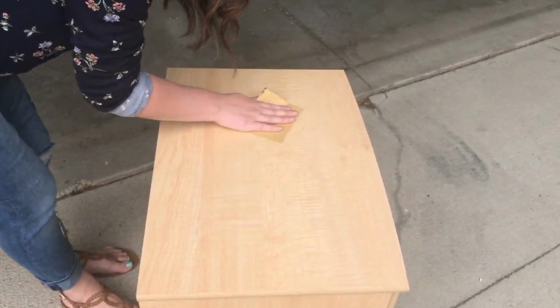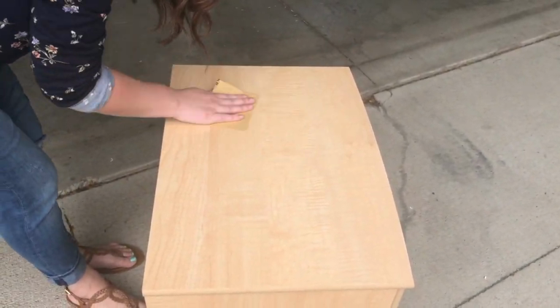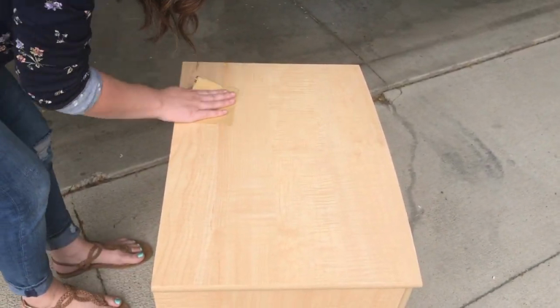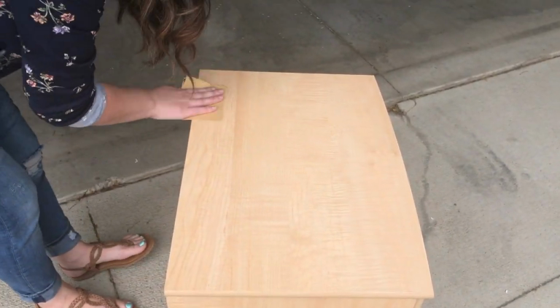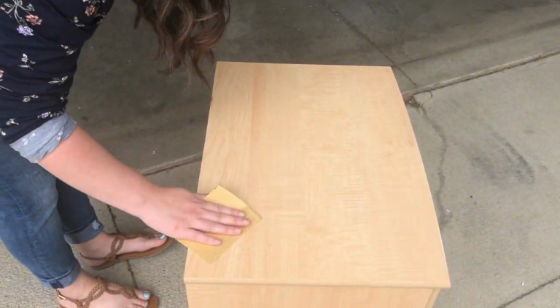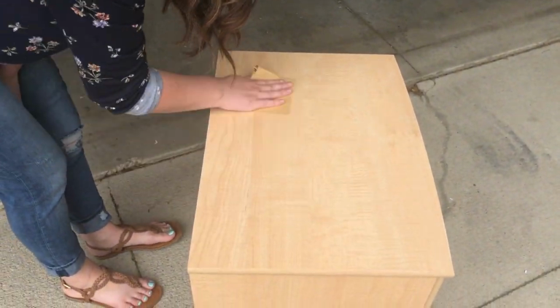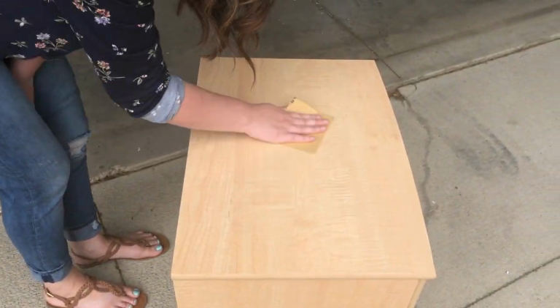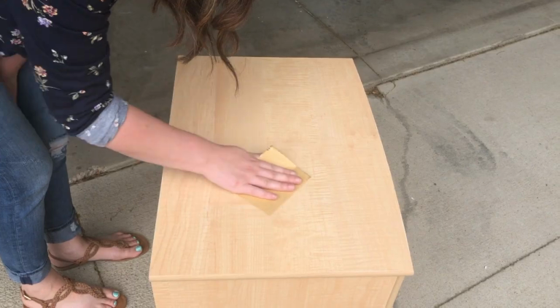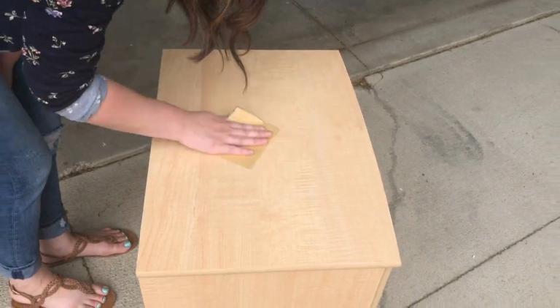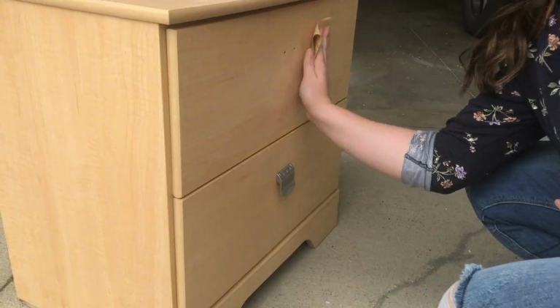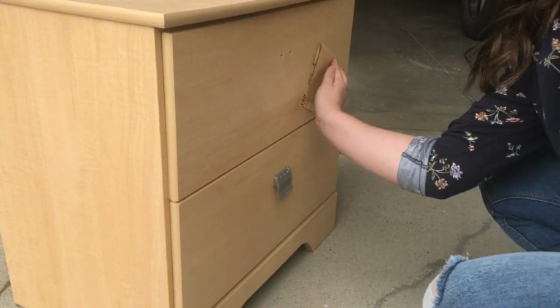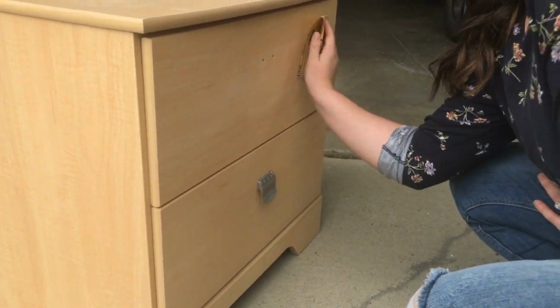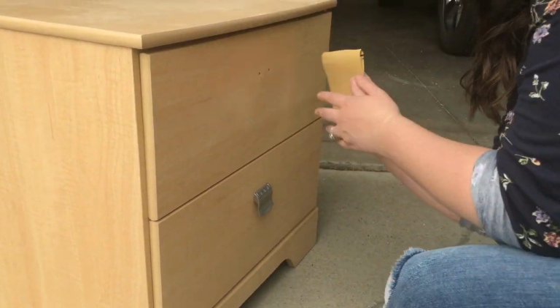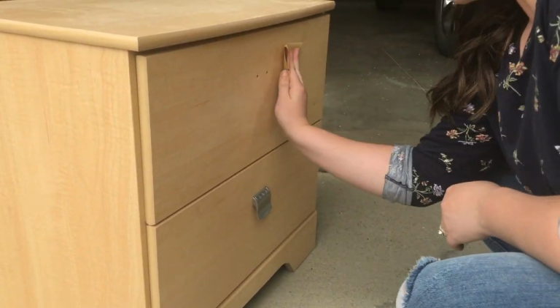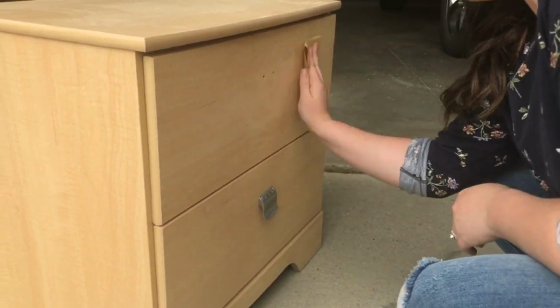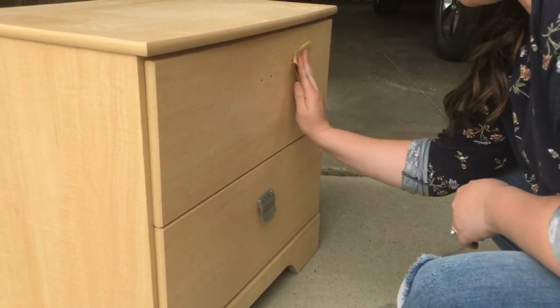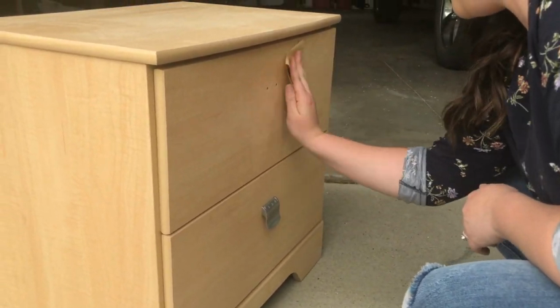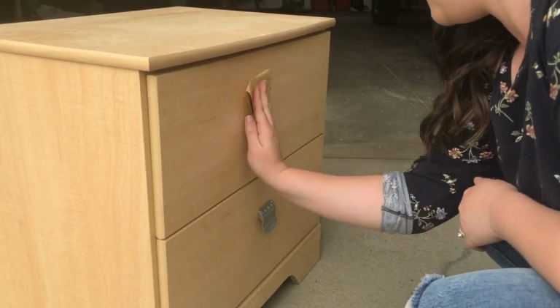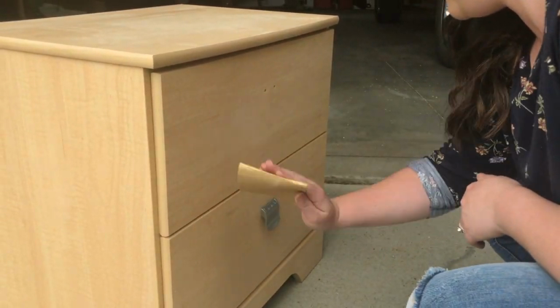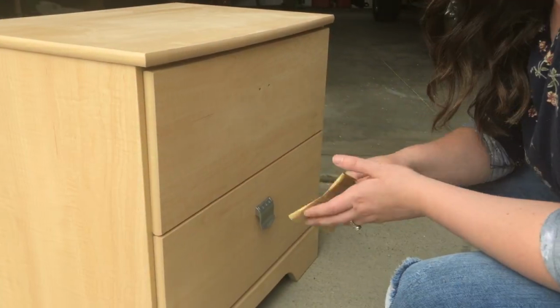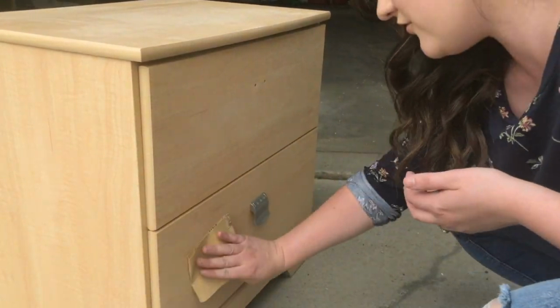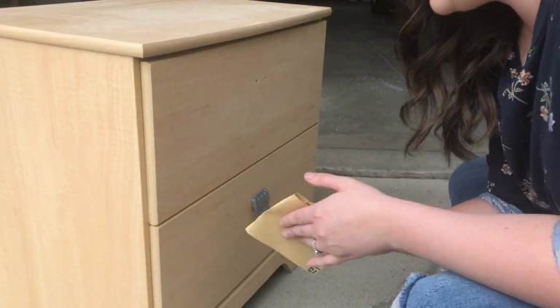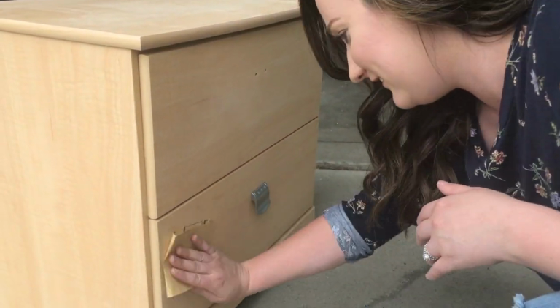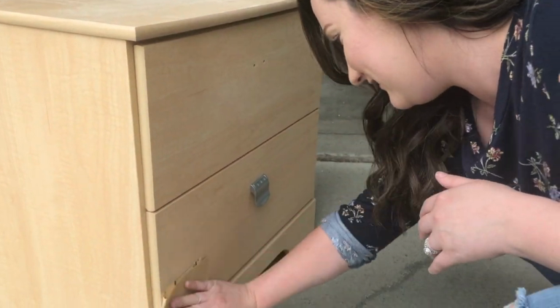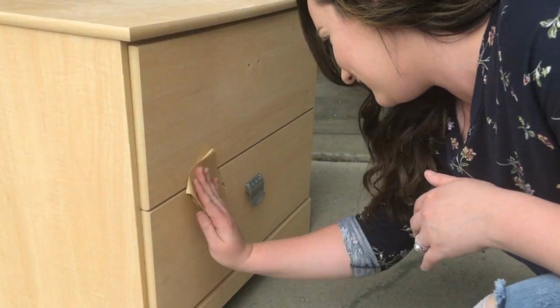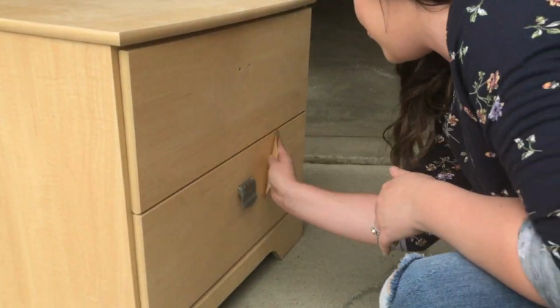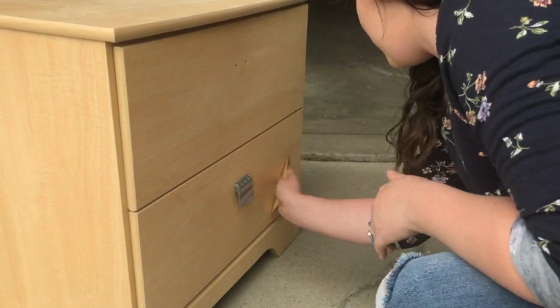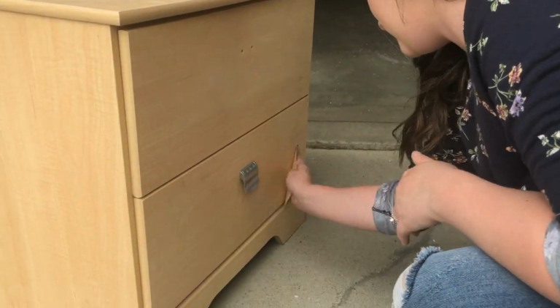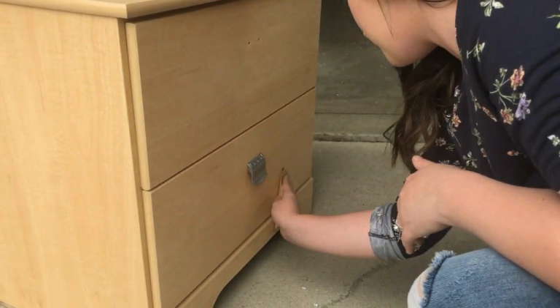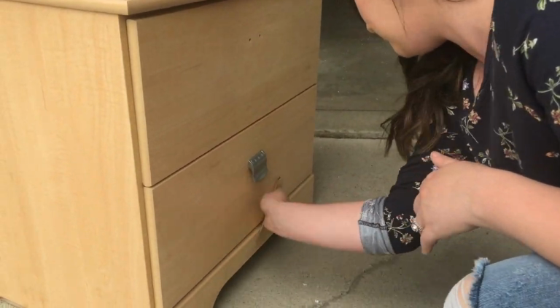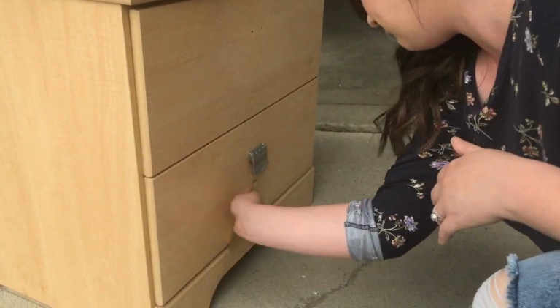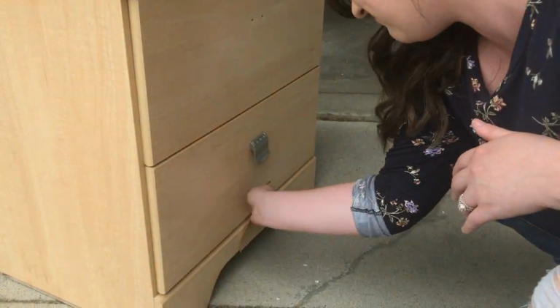Alright, now you want to go ahead and sand the dresser just to kind of get it ready and prepped so we can go ahead and paint.